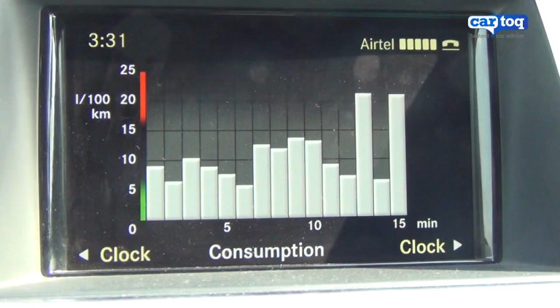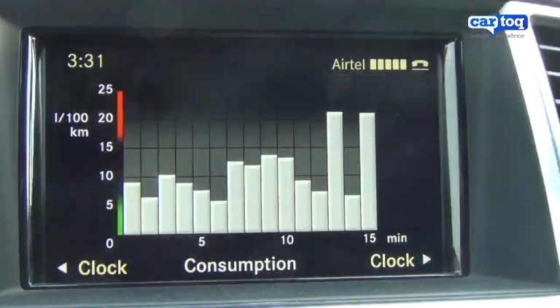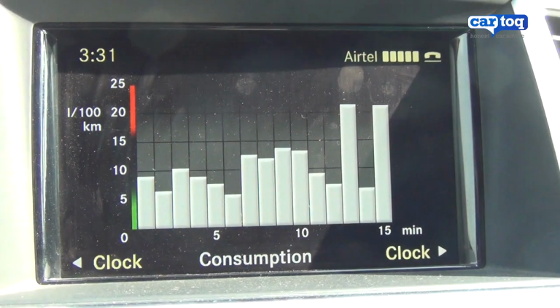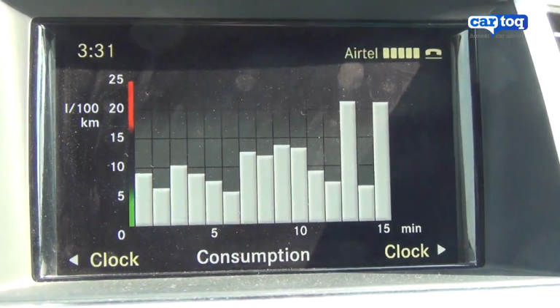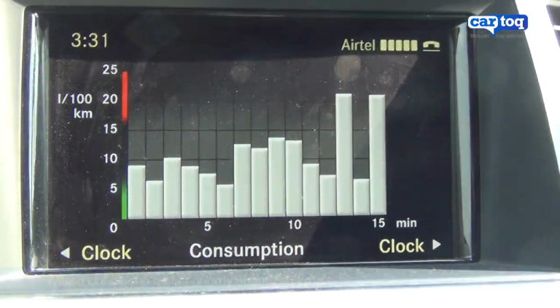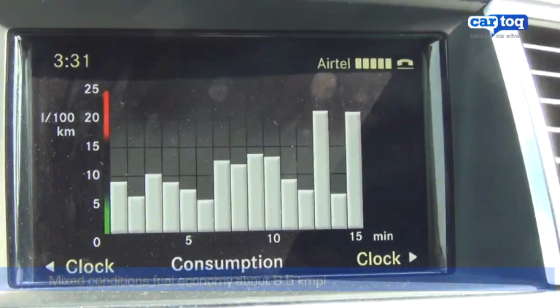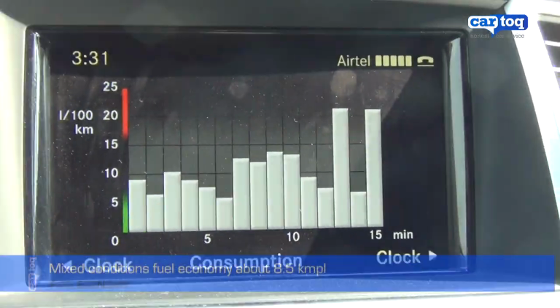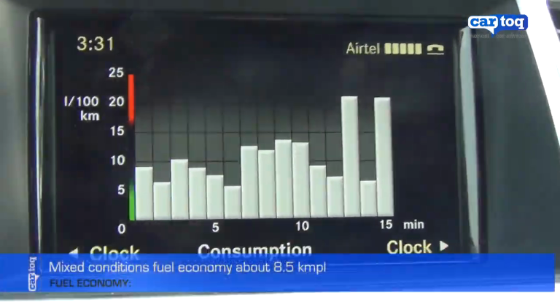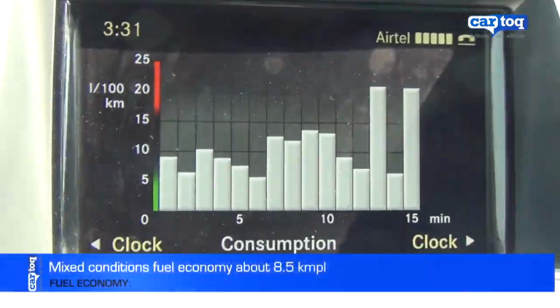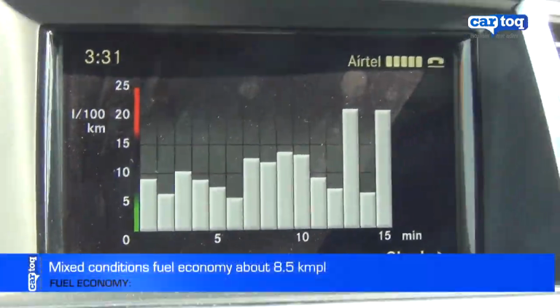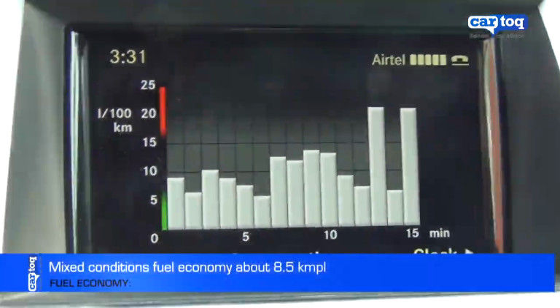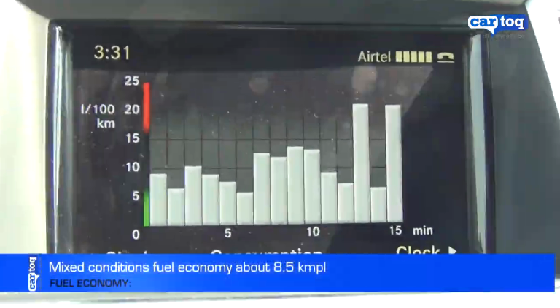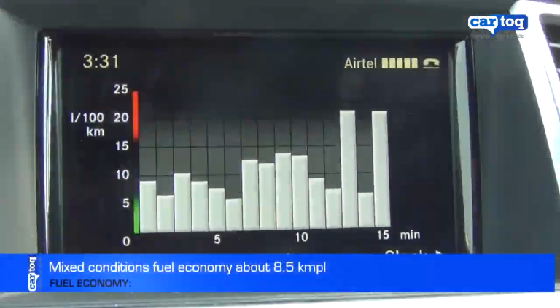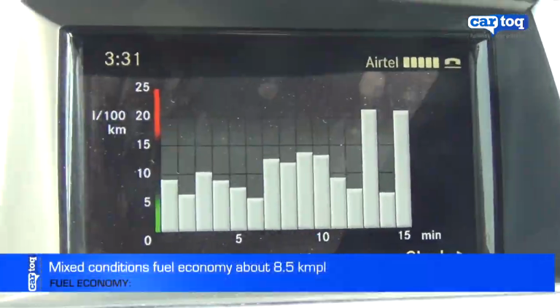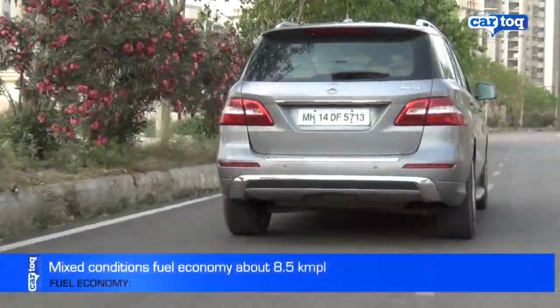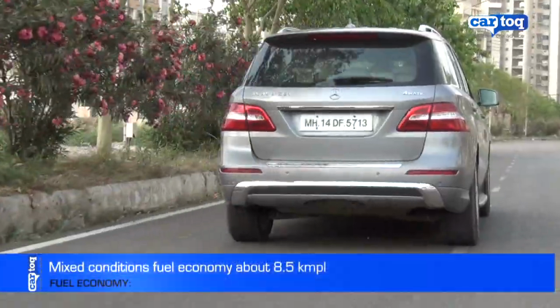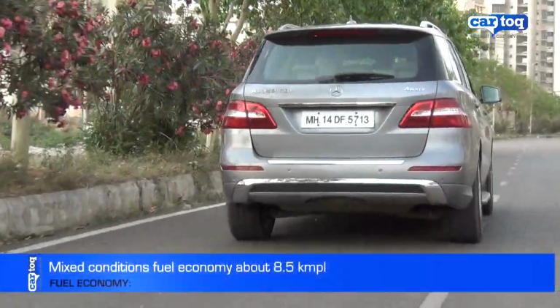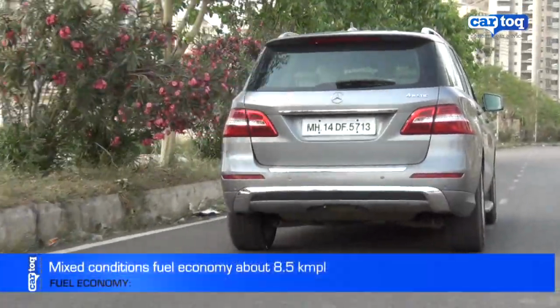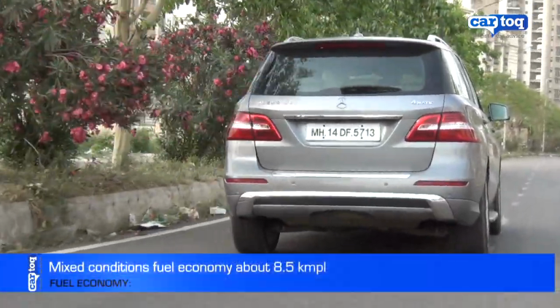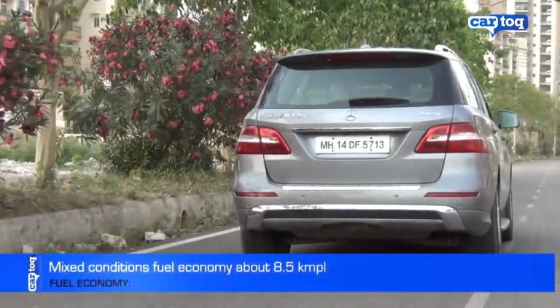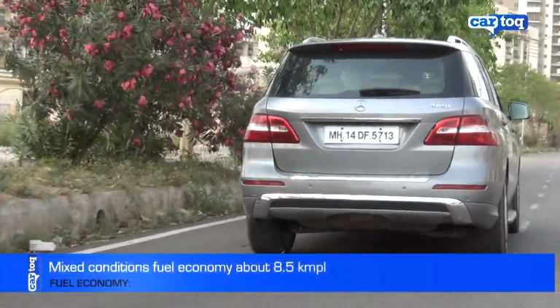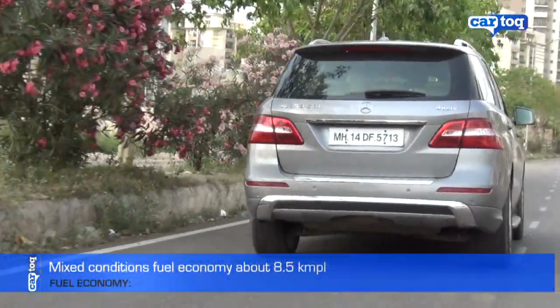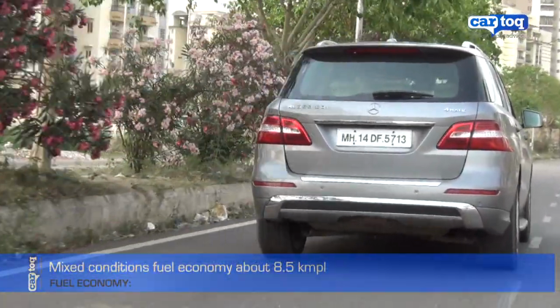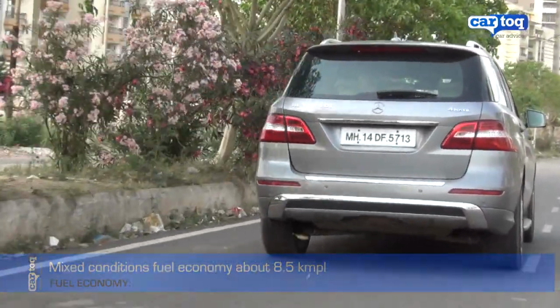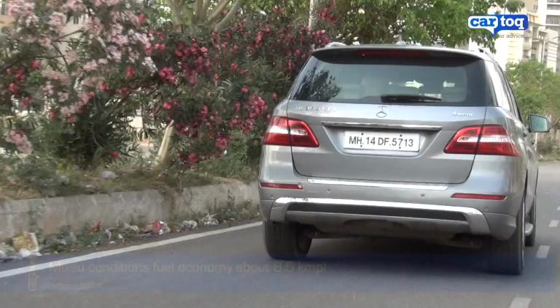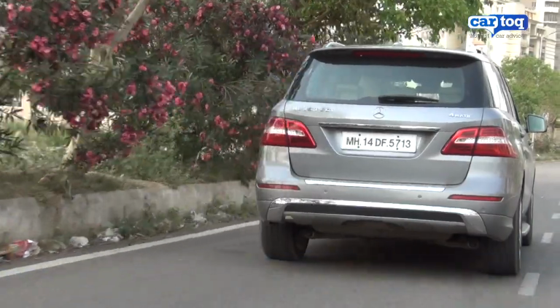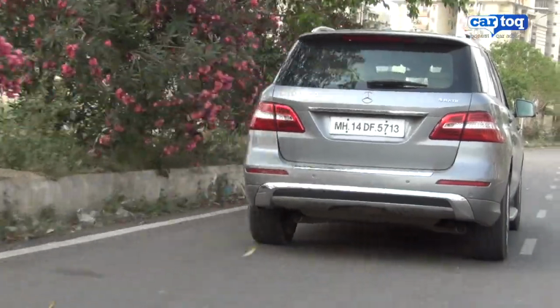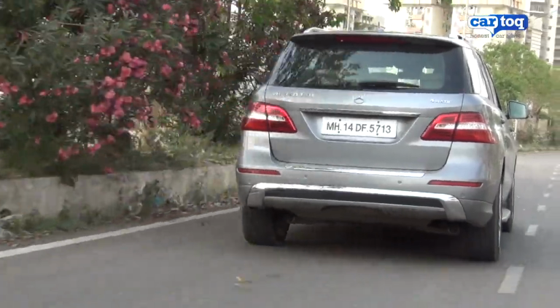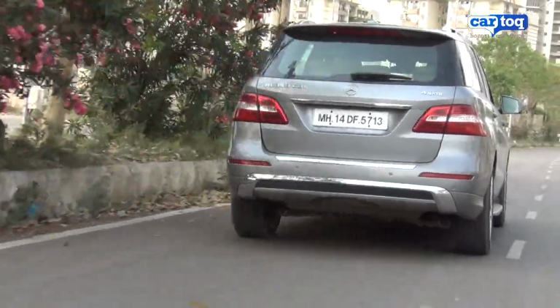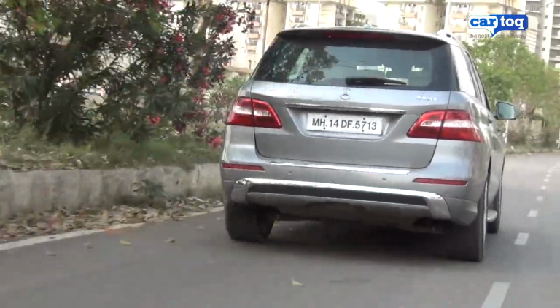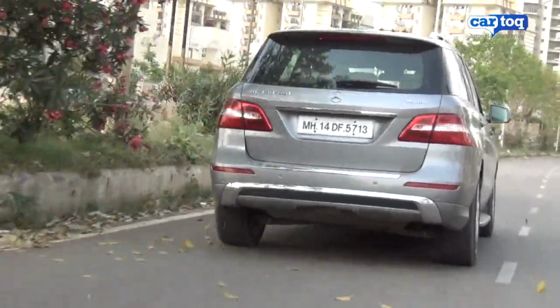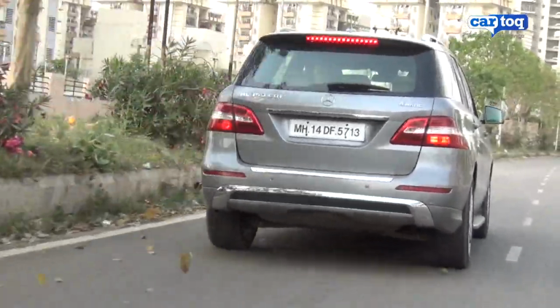Claimed fuel economy is about 11 km per litre, and we got about 8.5 km per litre from our 250 km trip.